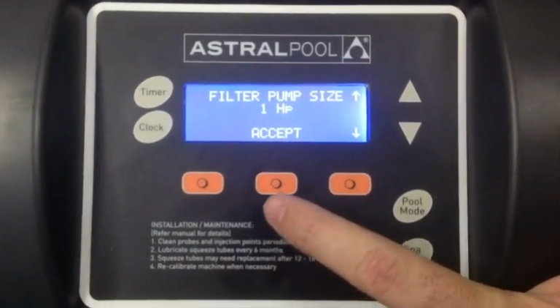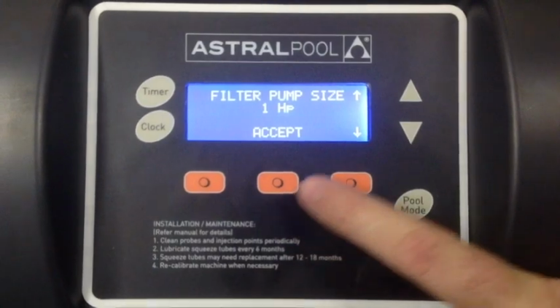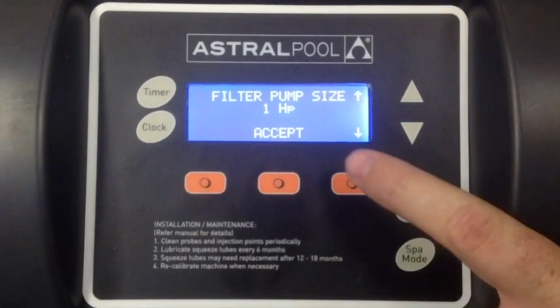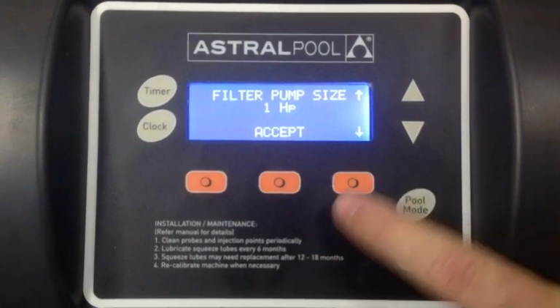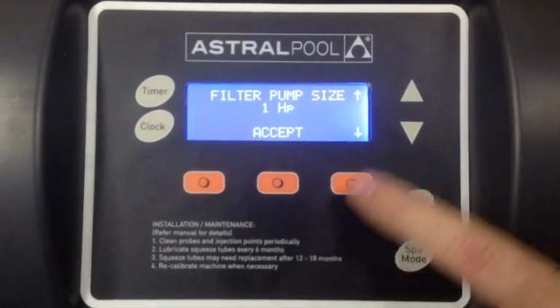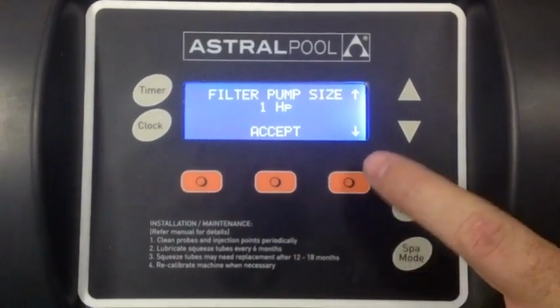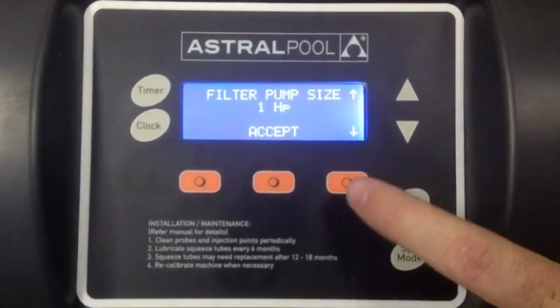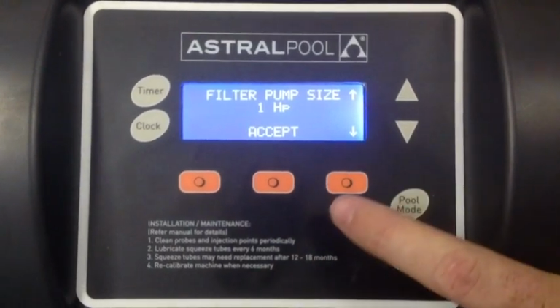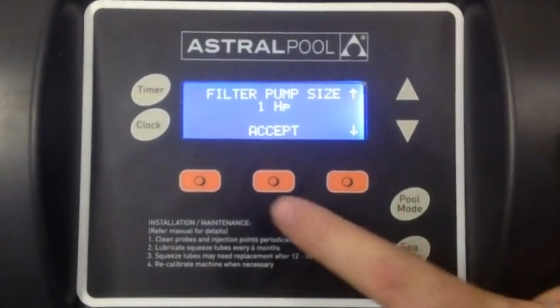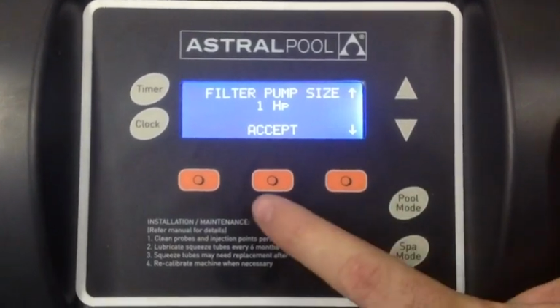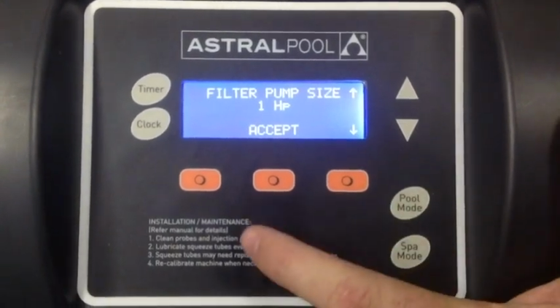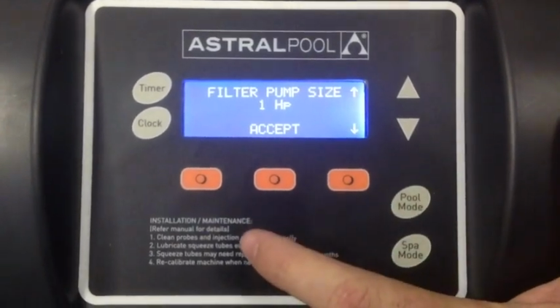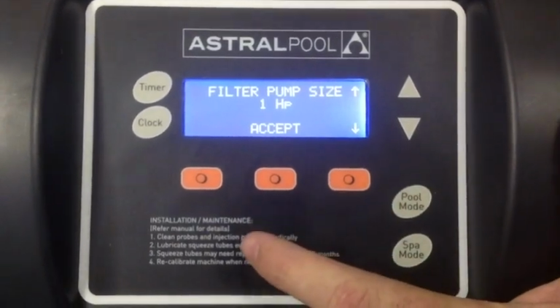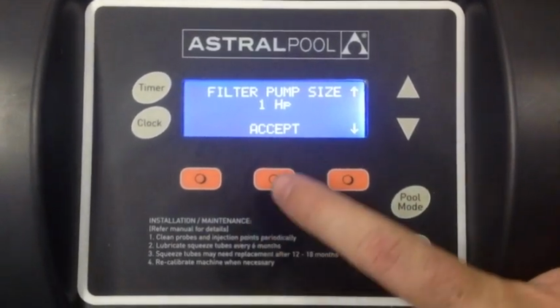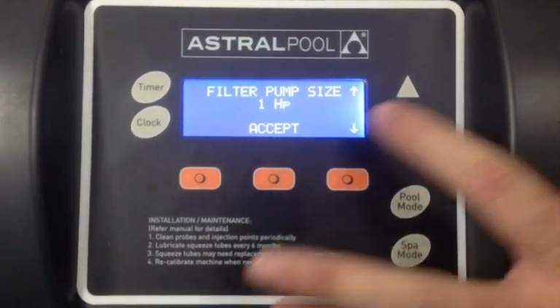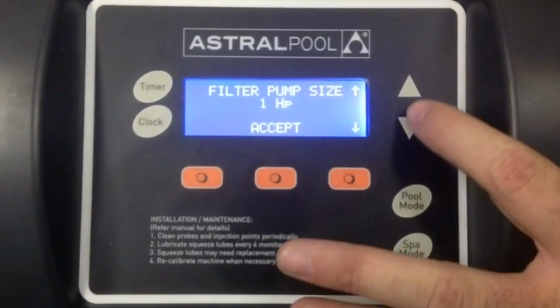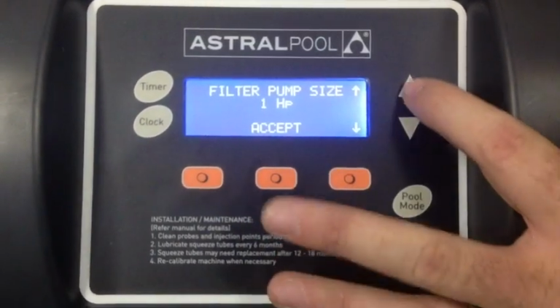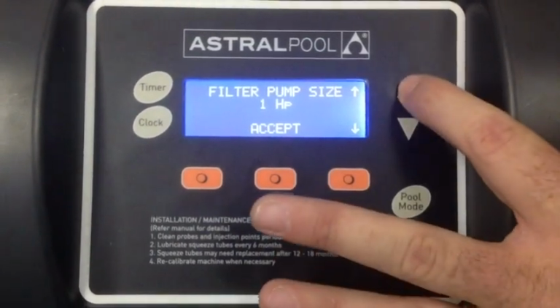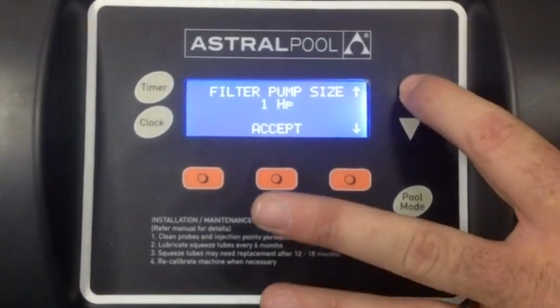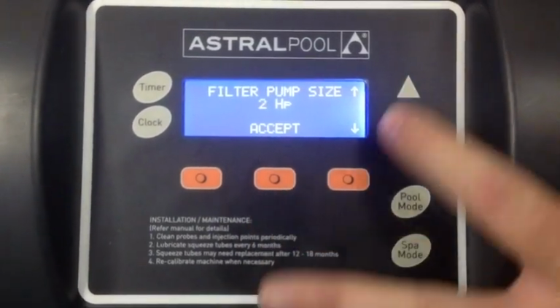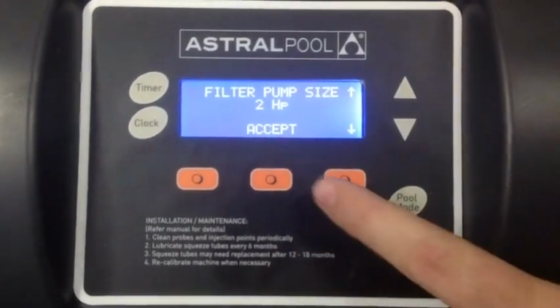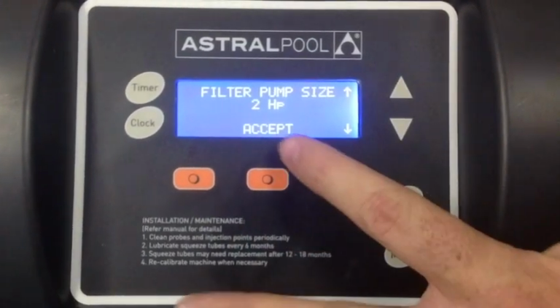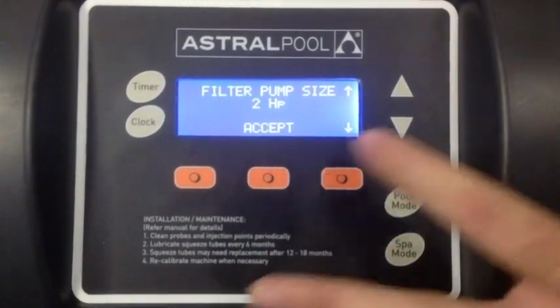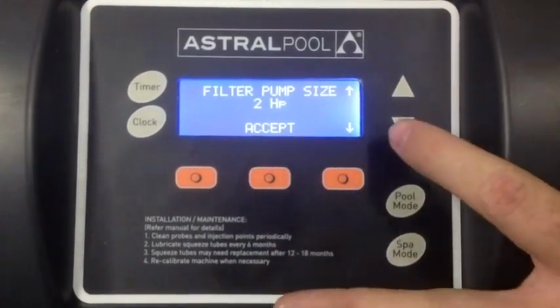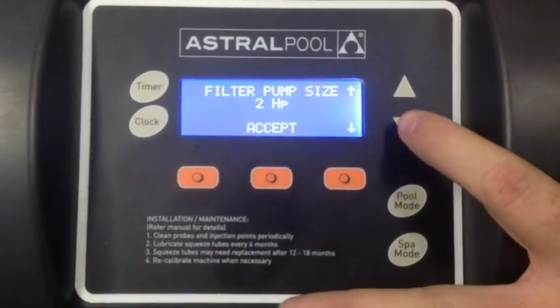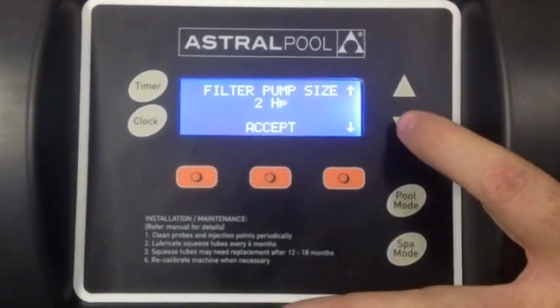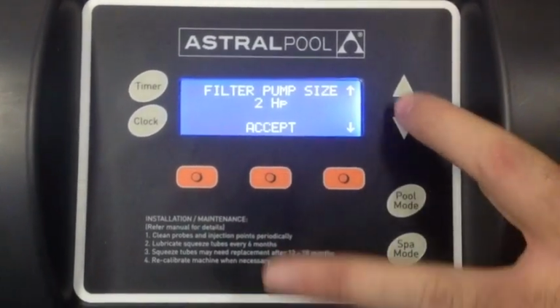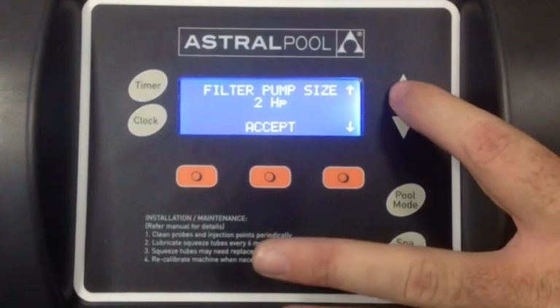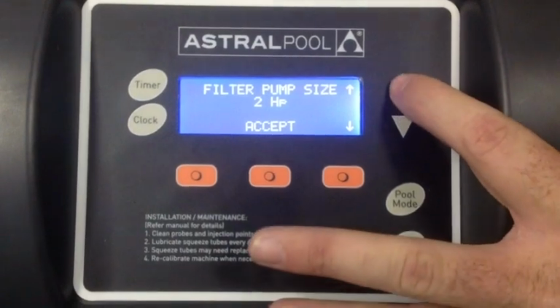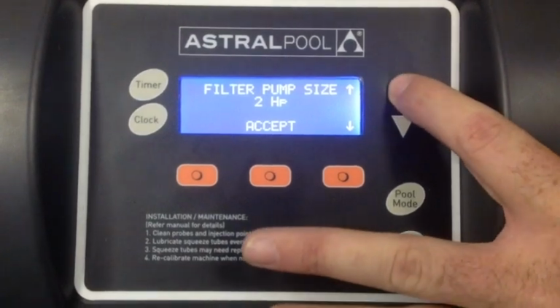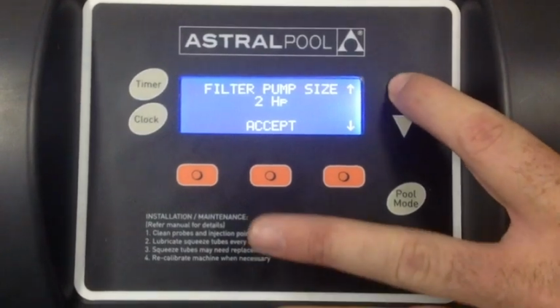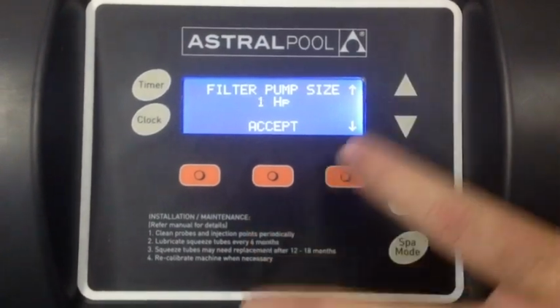It will ask you what size pump. We have a 320, so one horsepower. If you have a 600, you would select two horsepower.